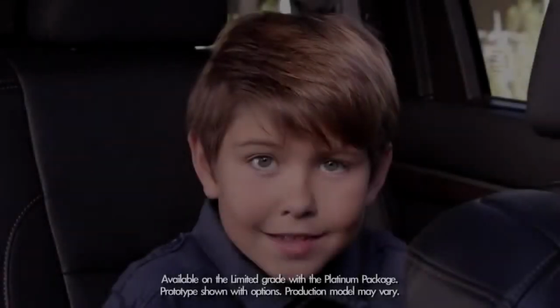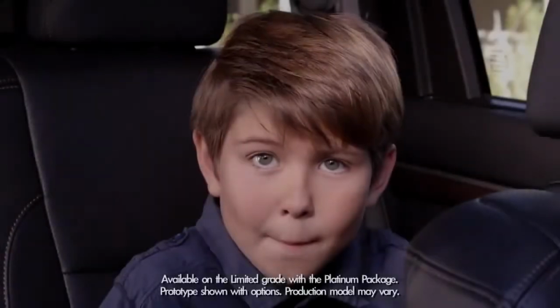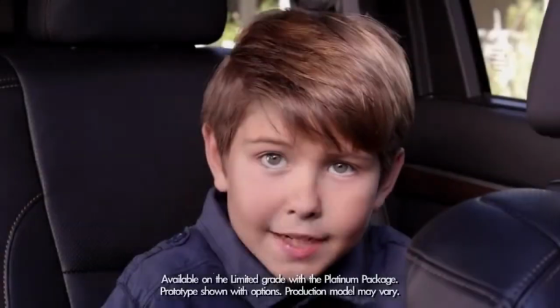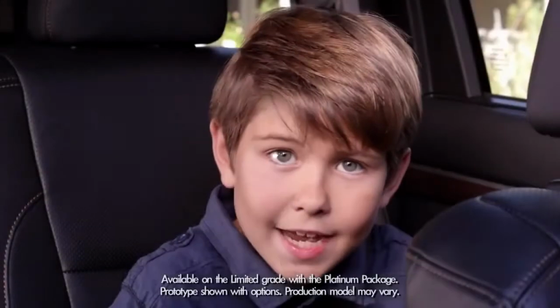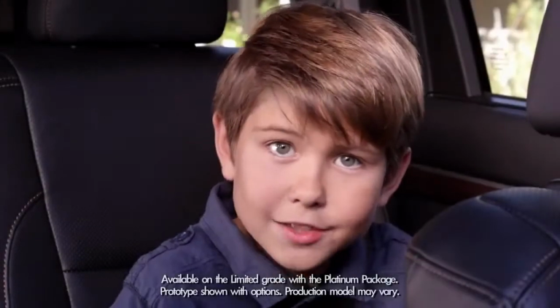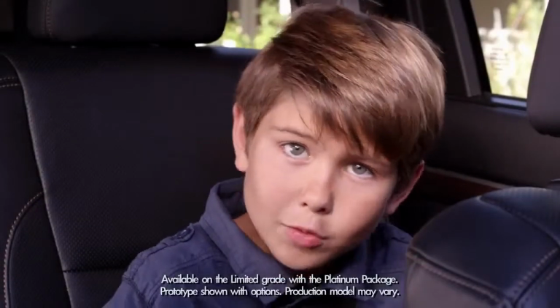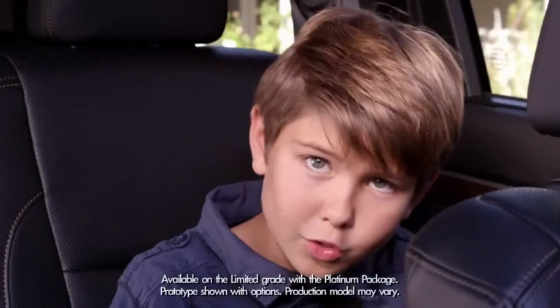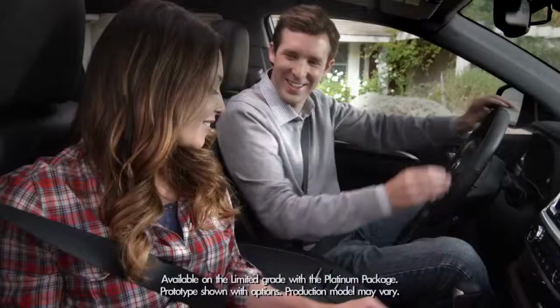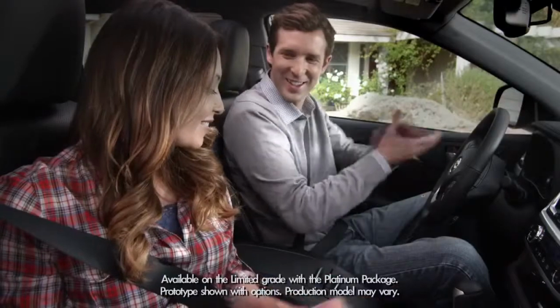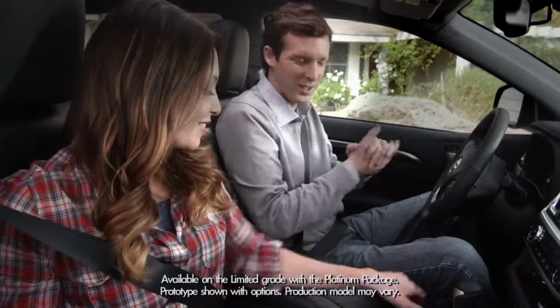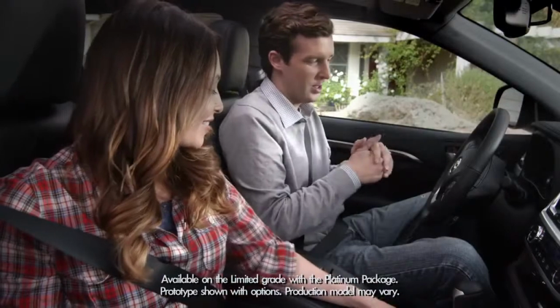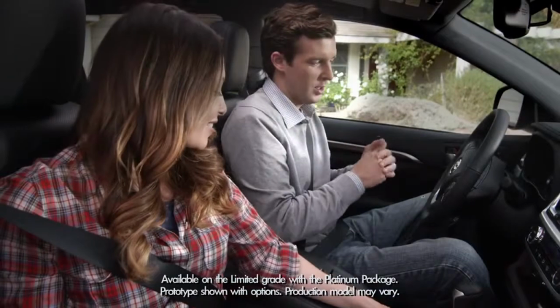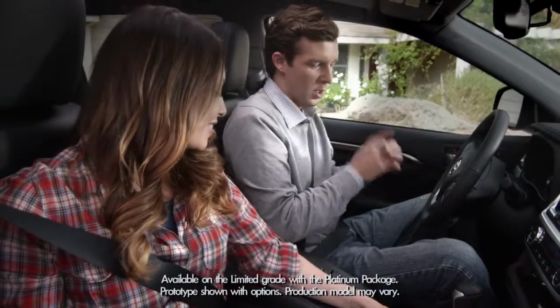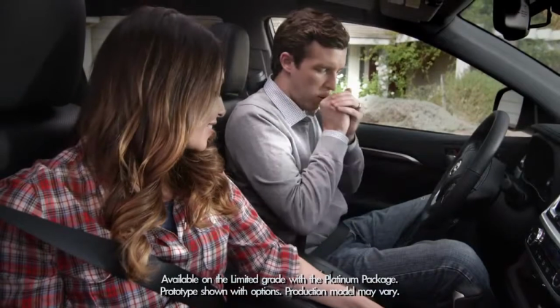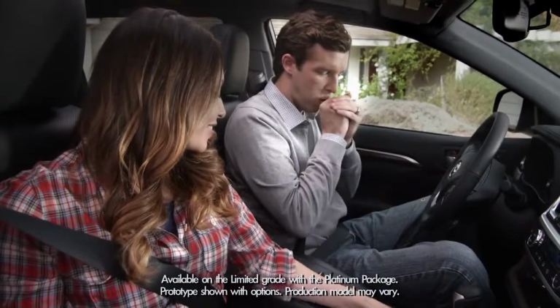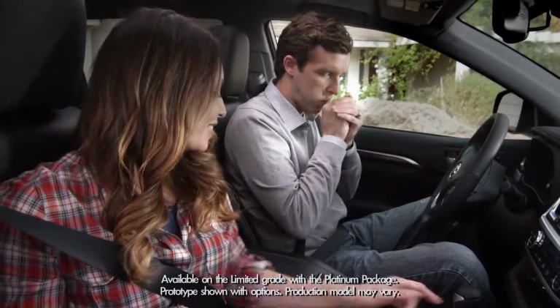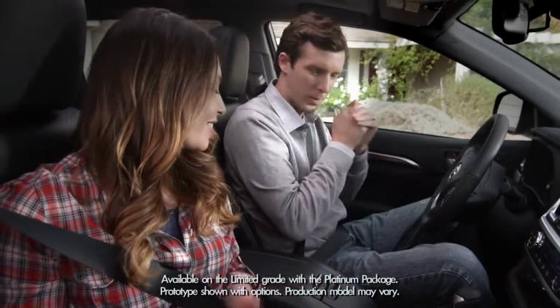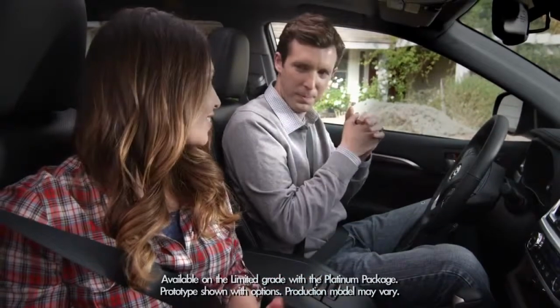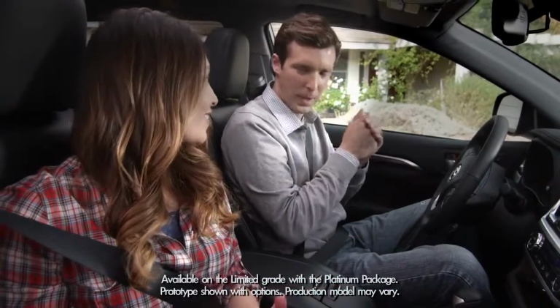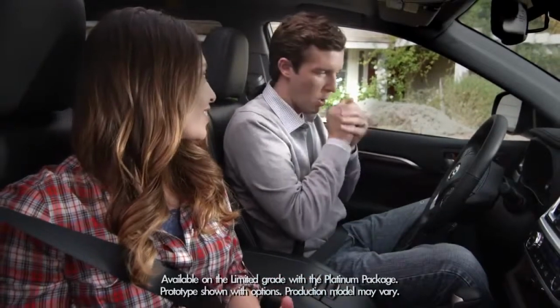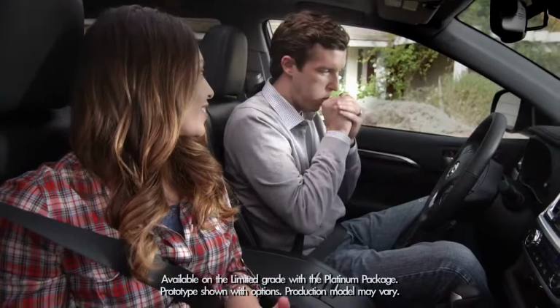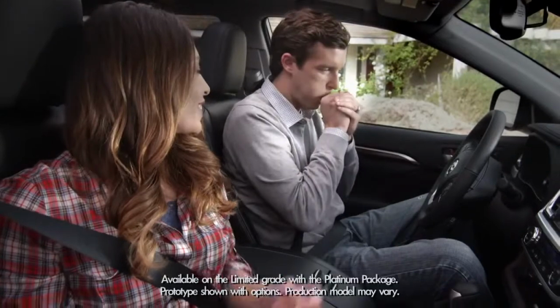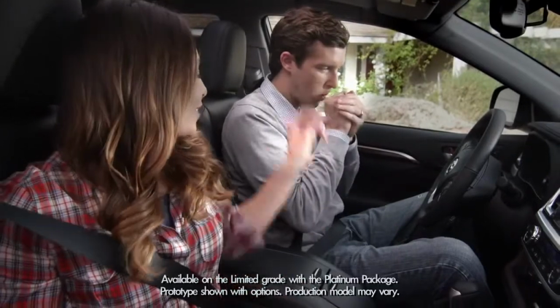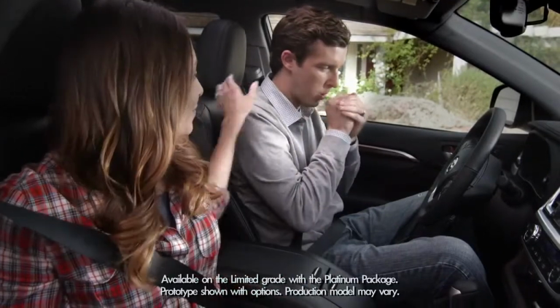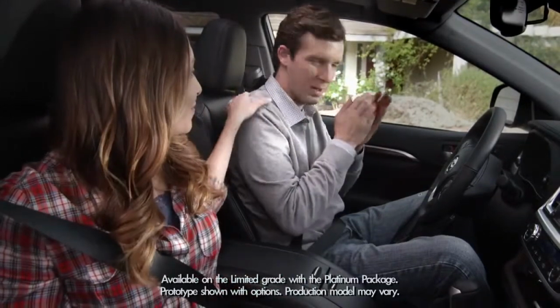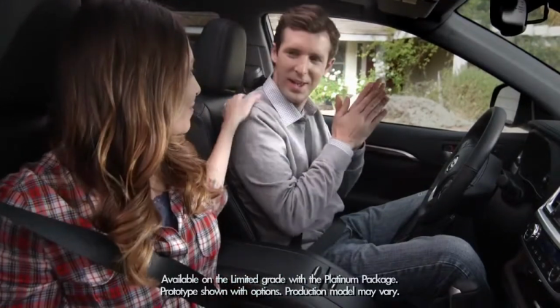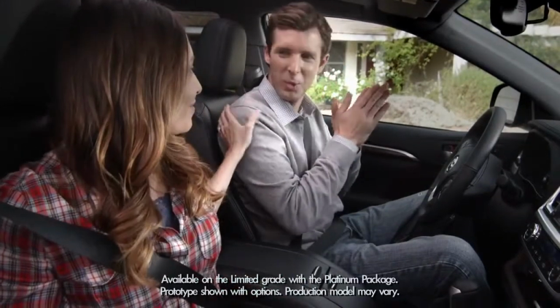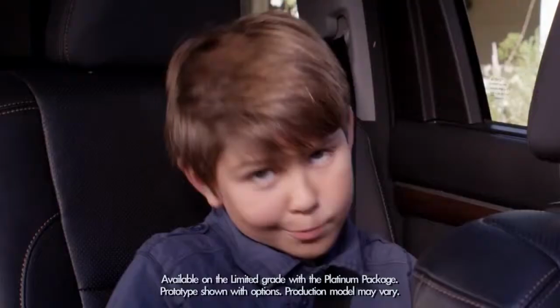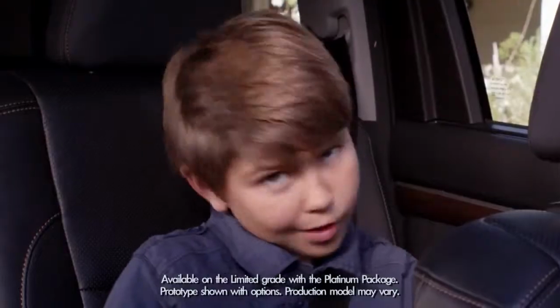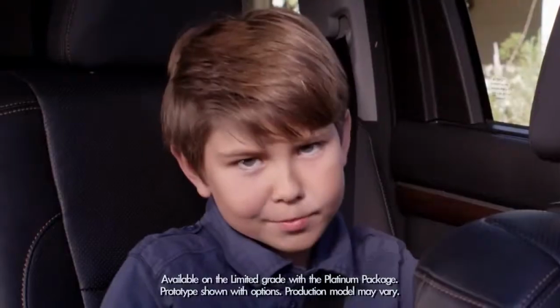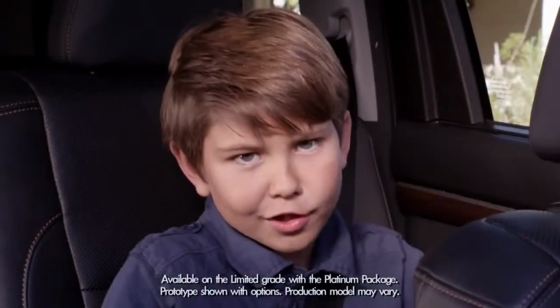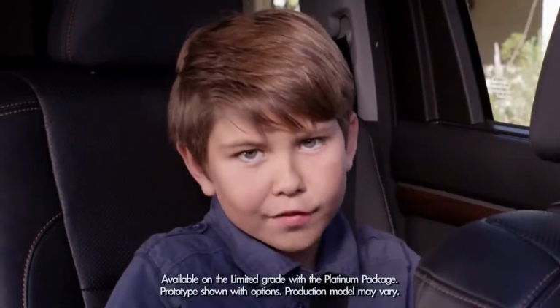My dad is always cold. He has cold hands. I mean he could wear gloves on a hot day. Problem solved.